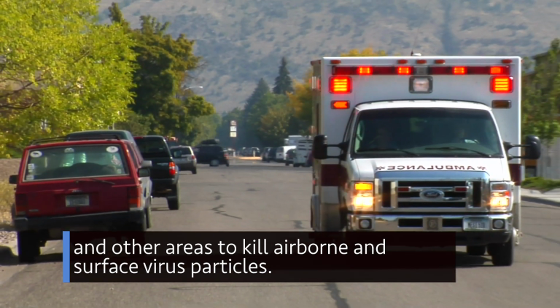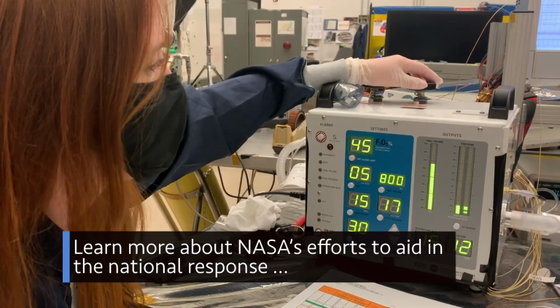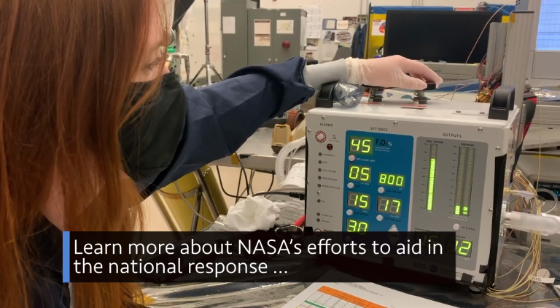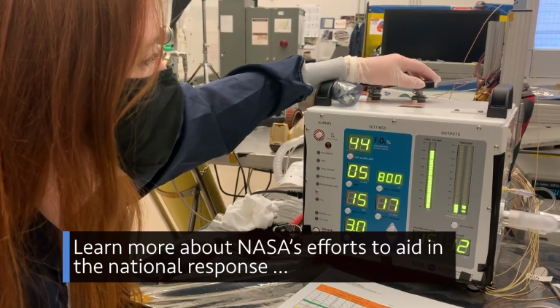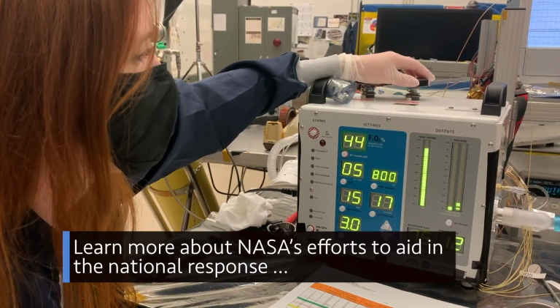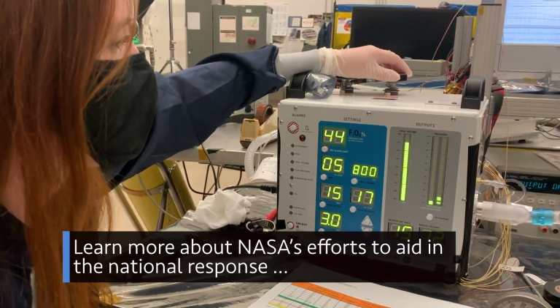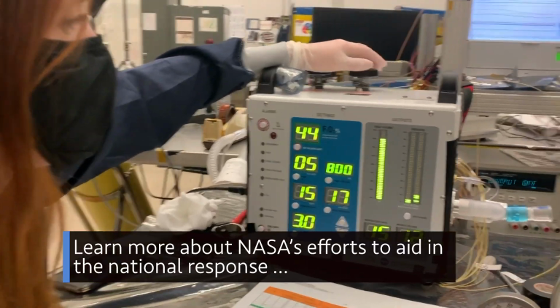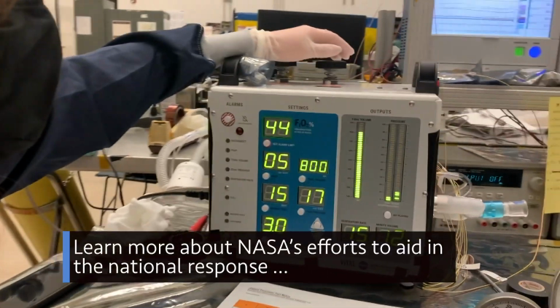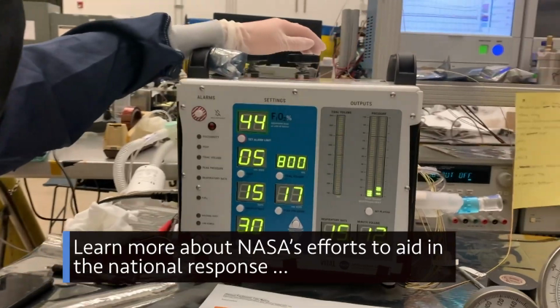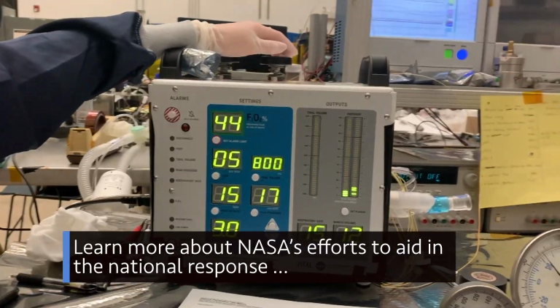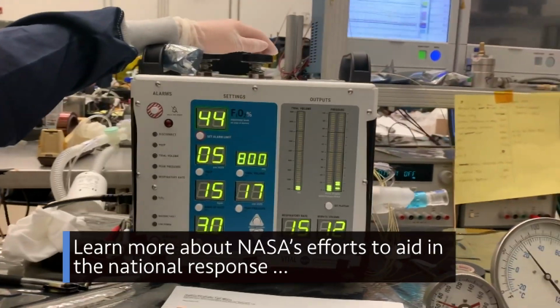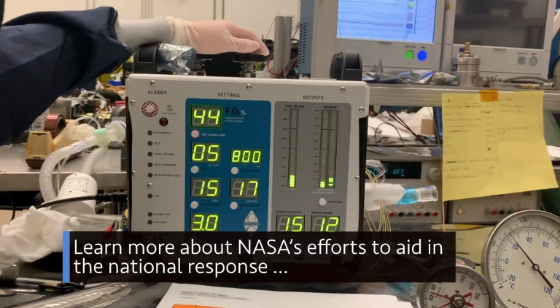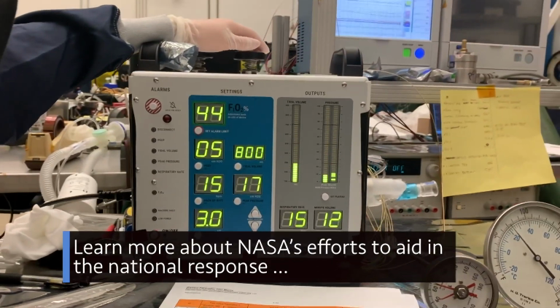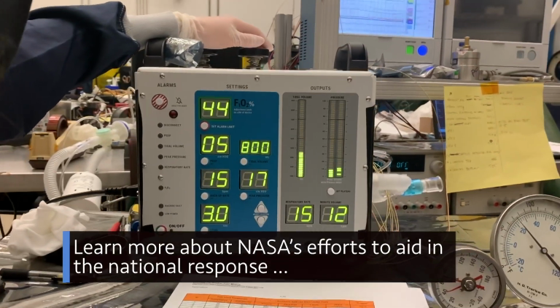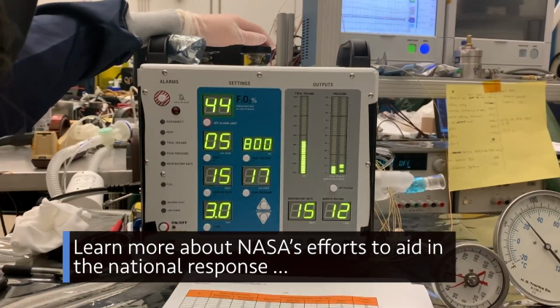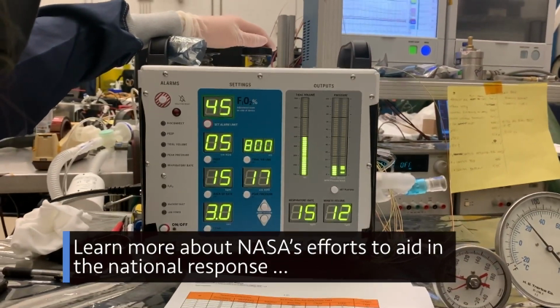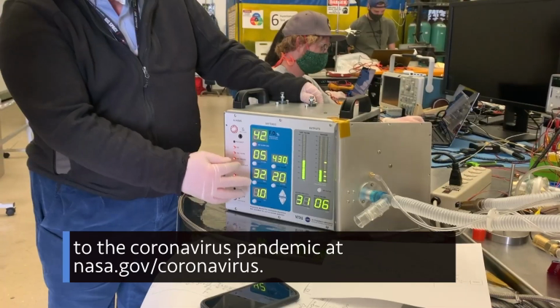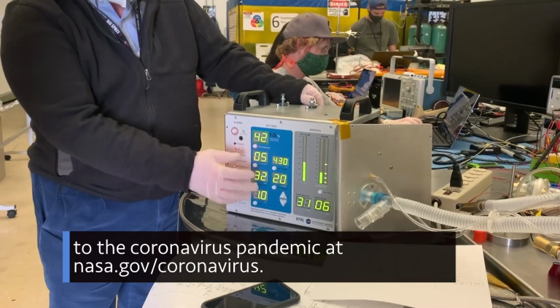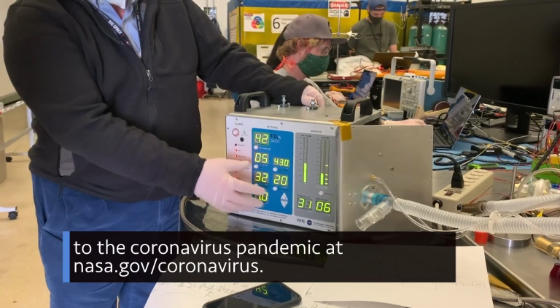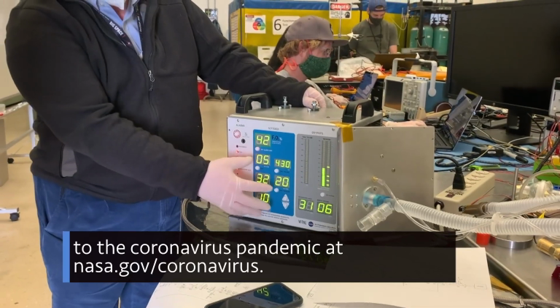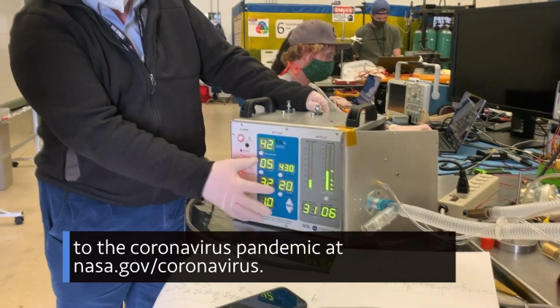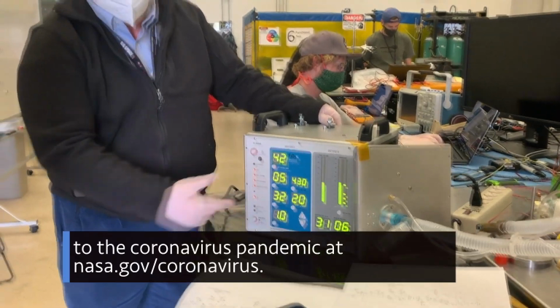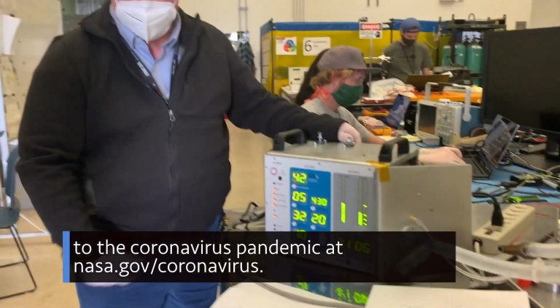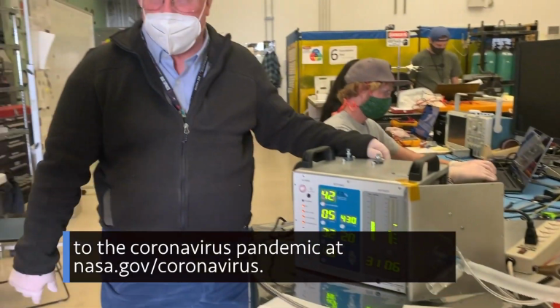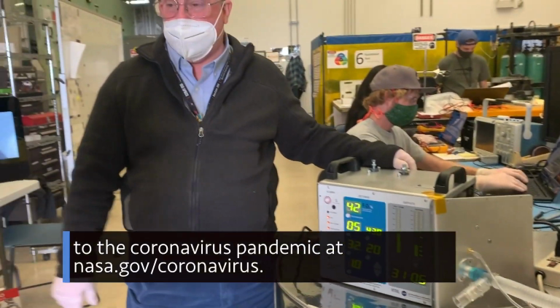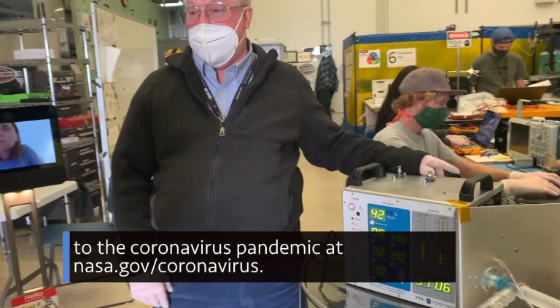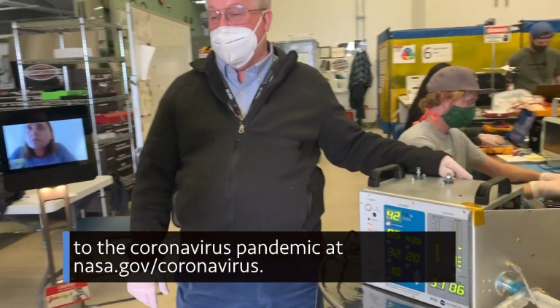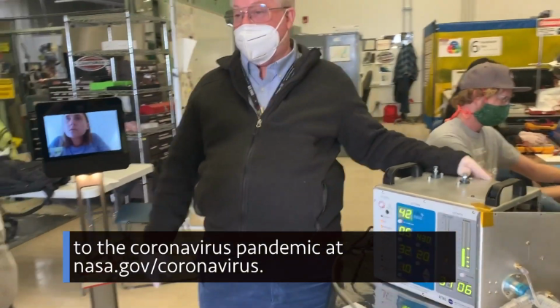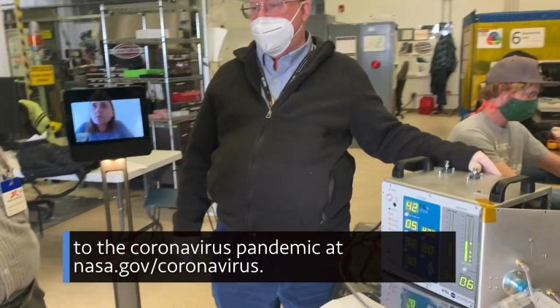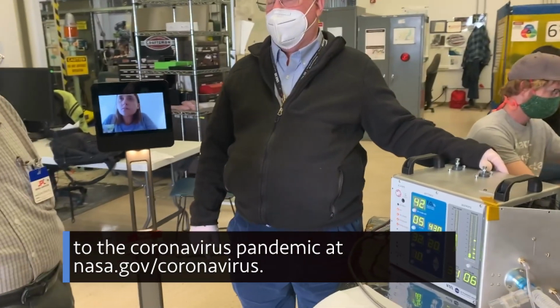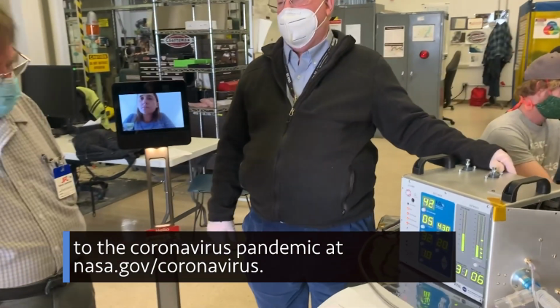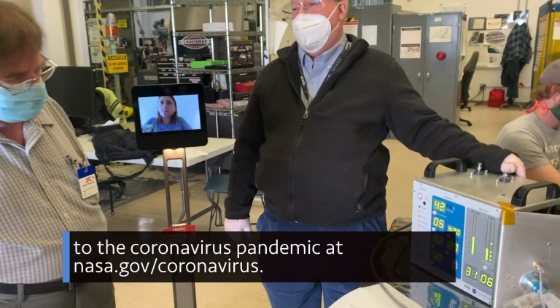Learn more about NASA's efforts to aid in the national response to the coronavirus pandemic at nasa.gov/coronavirus.